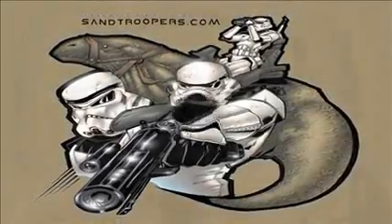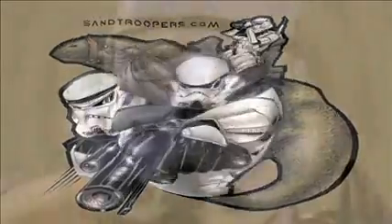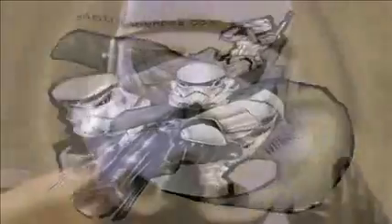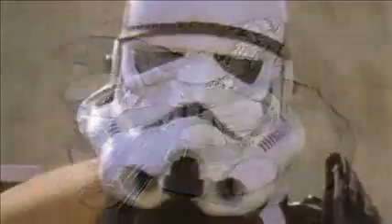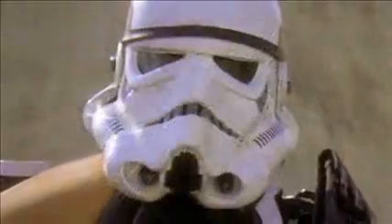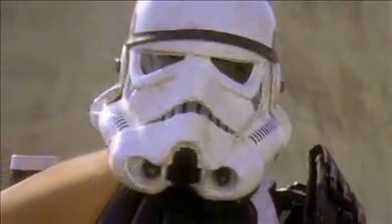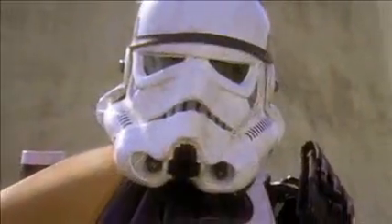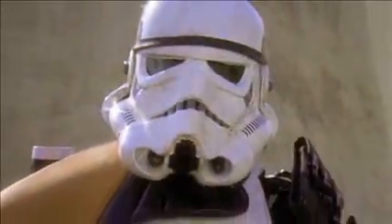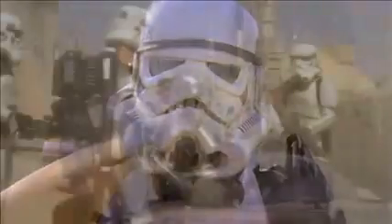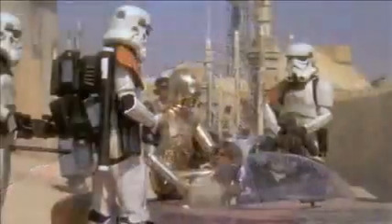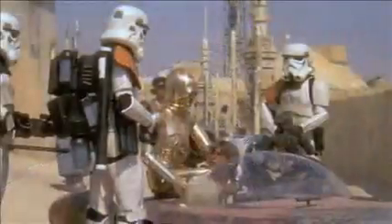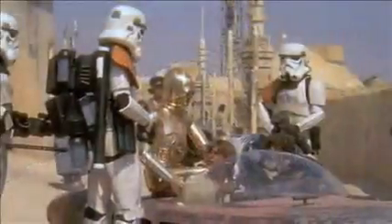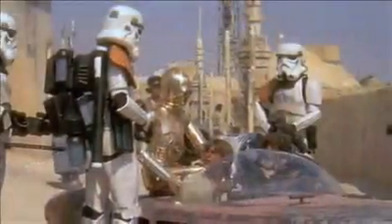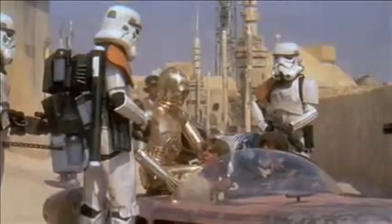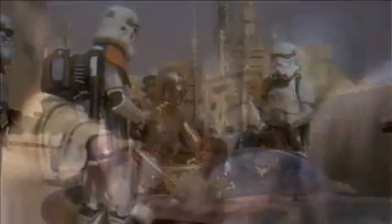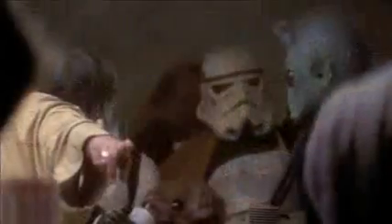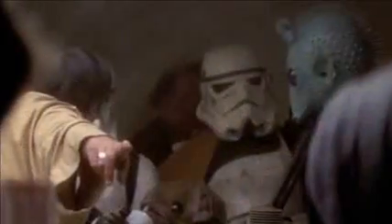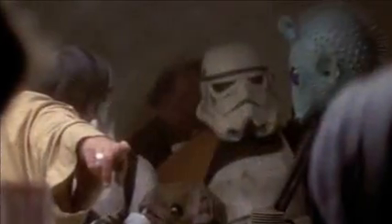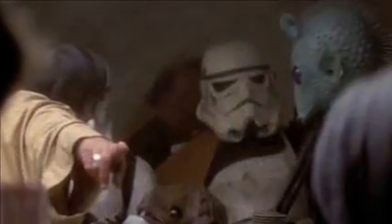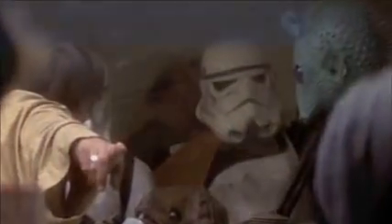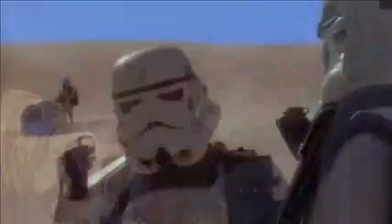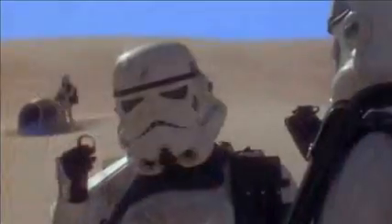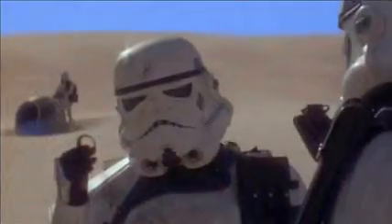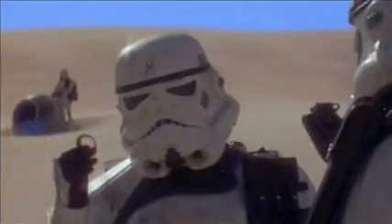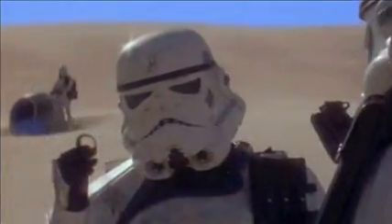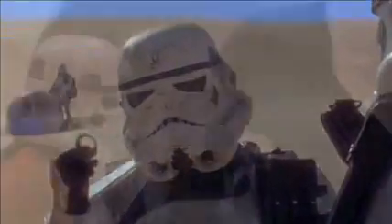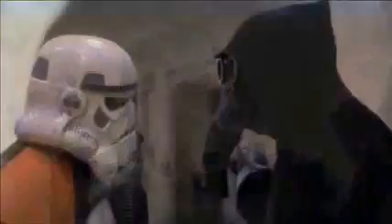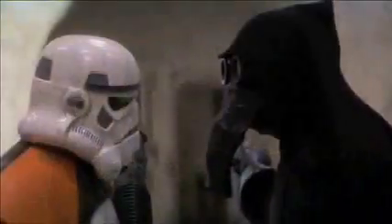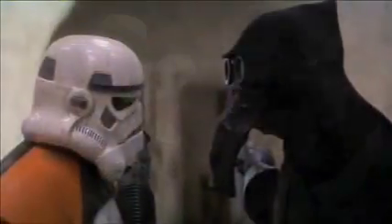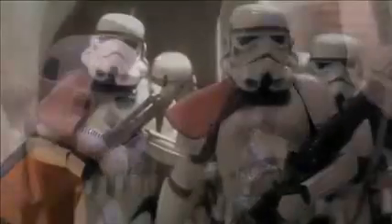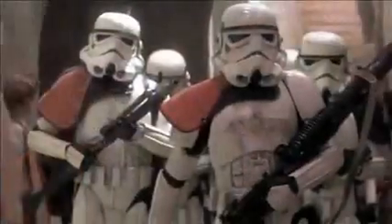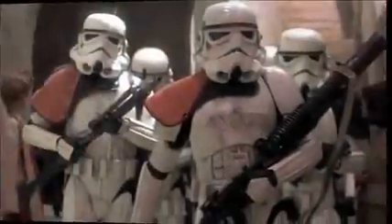Sandtroopers.com. Never imitating, always innovating. Bringing you the latest coverage in the Star Wars Galaxy.